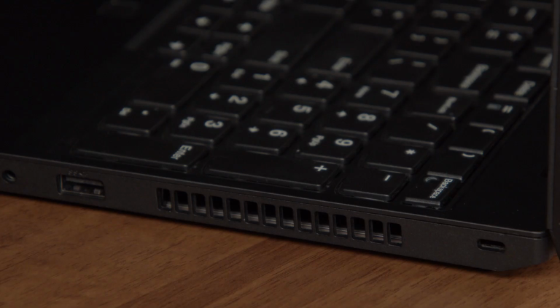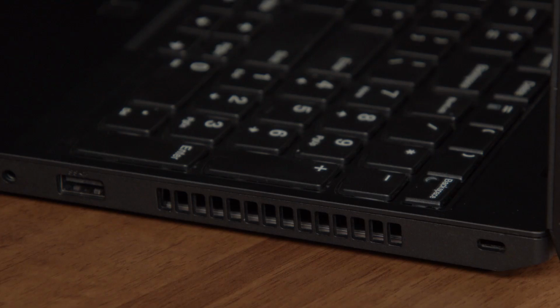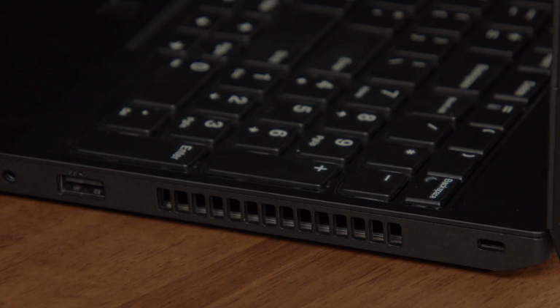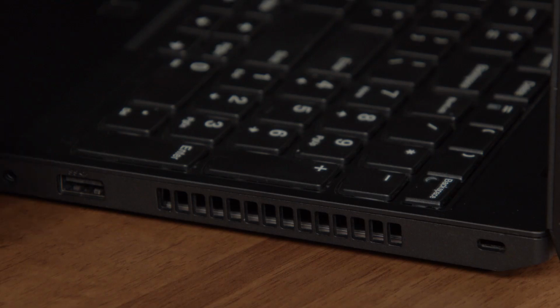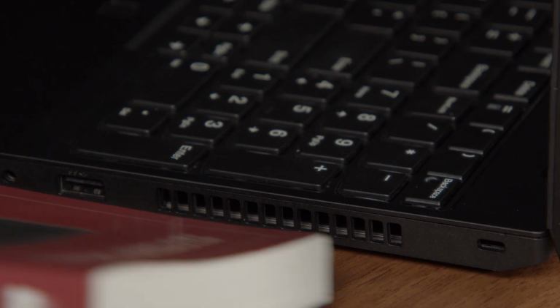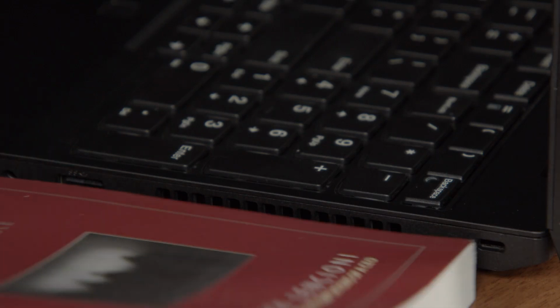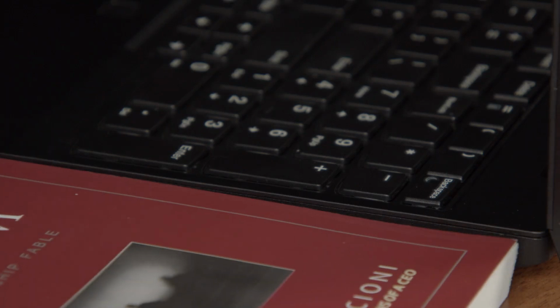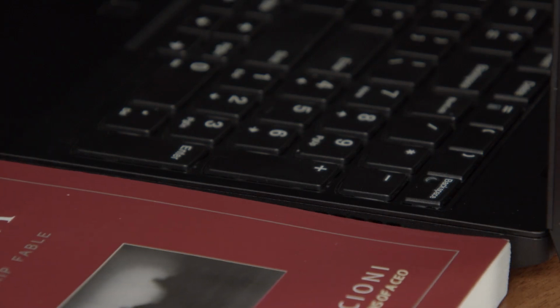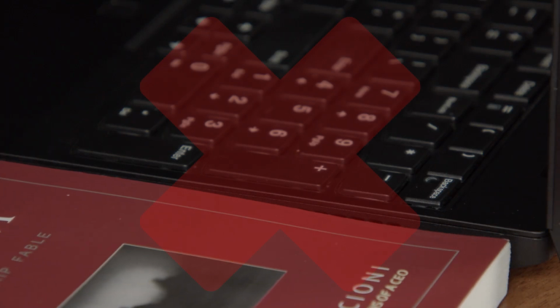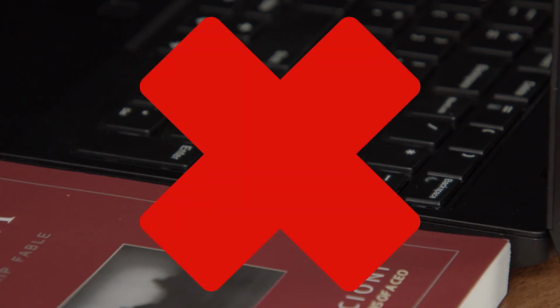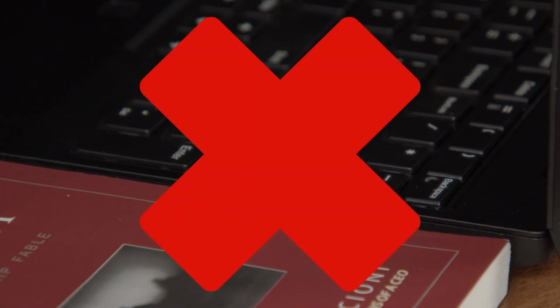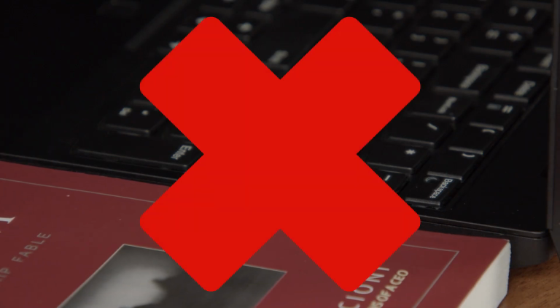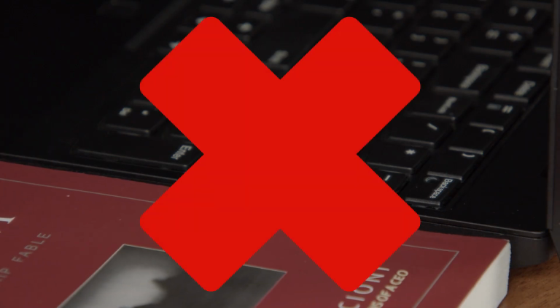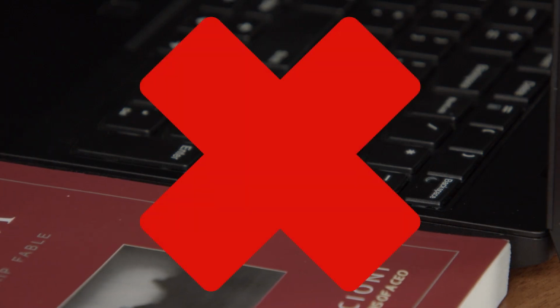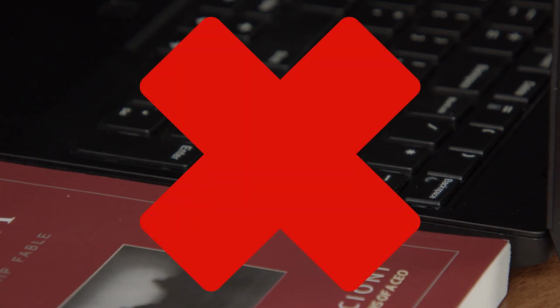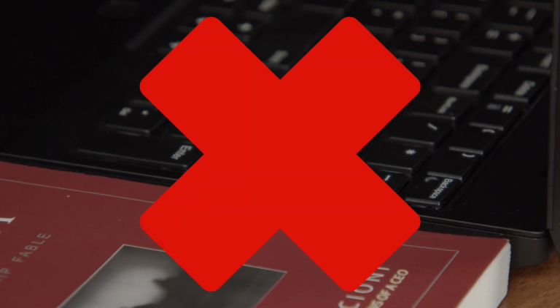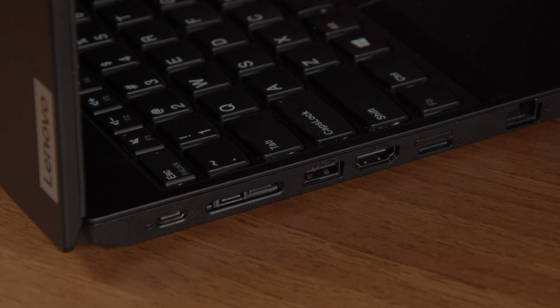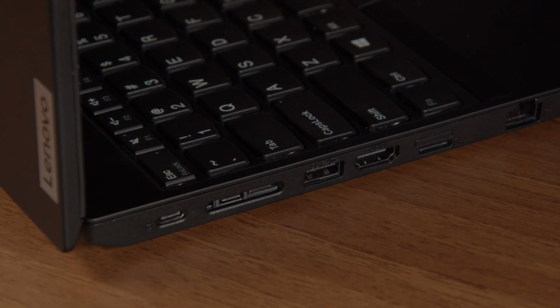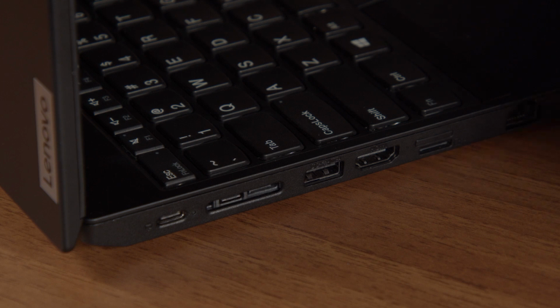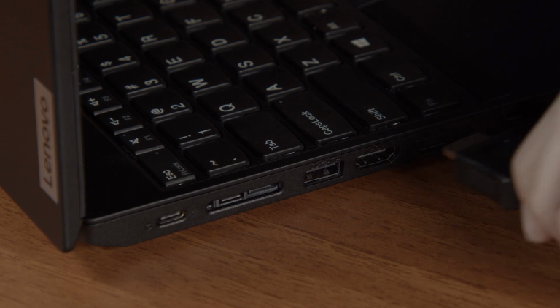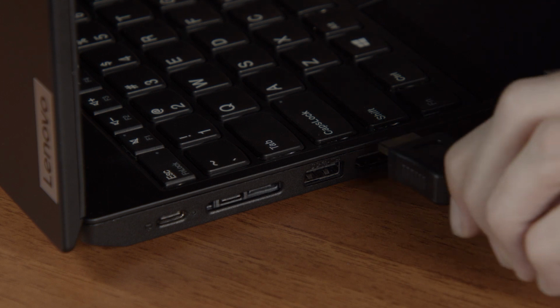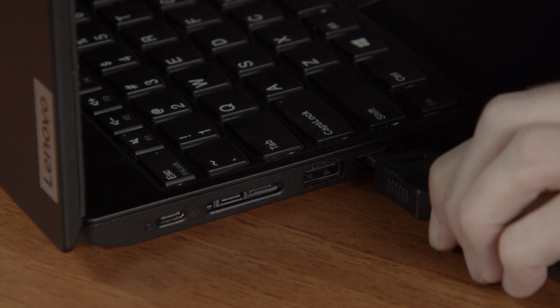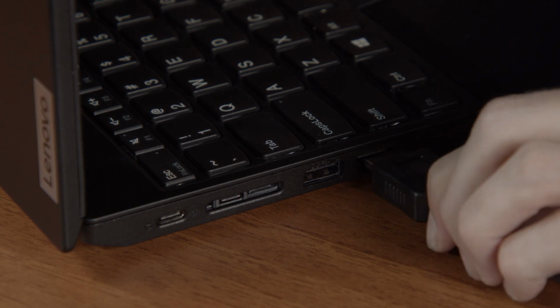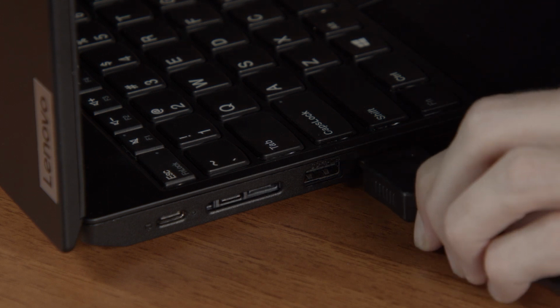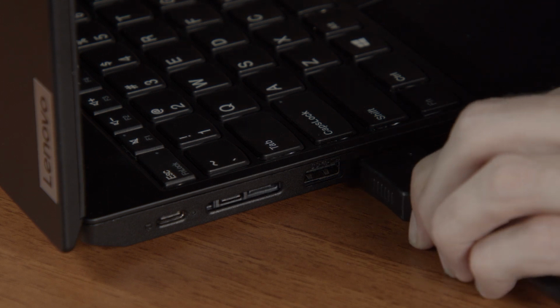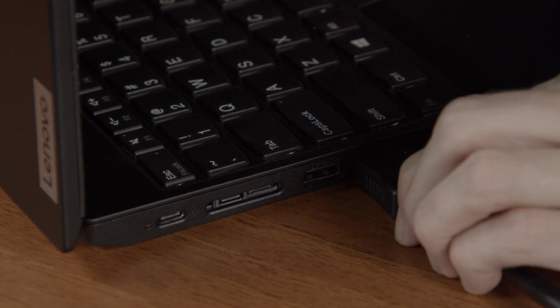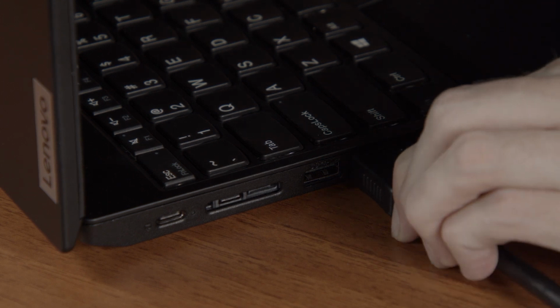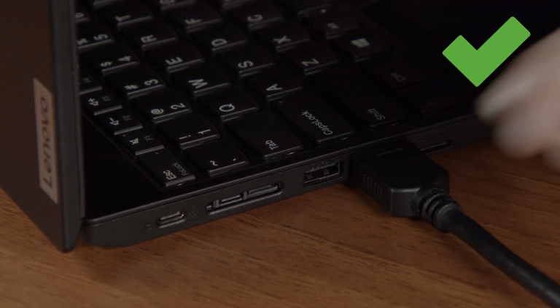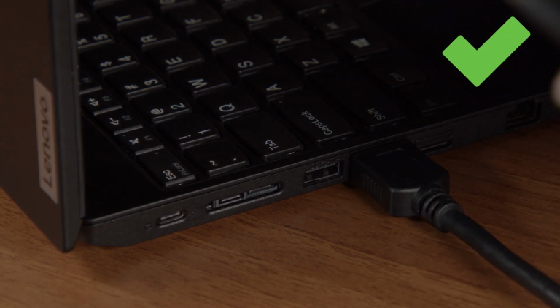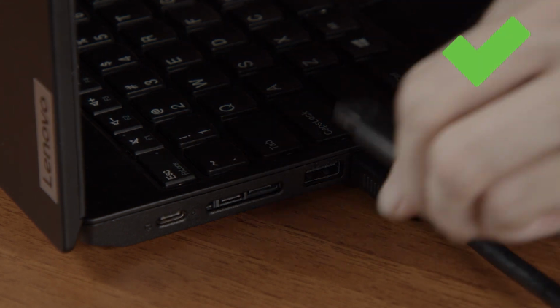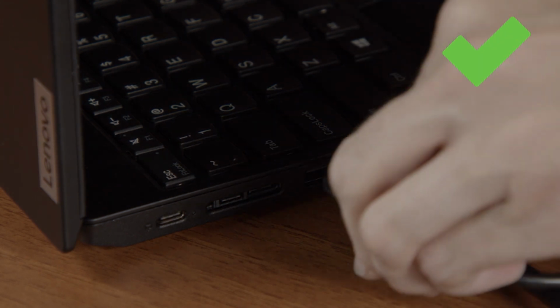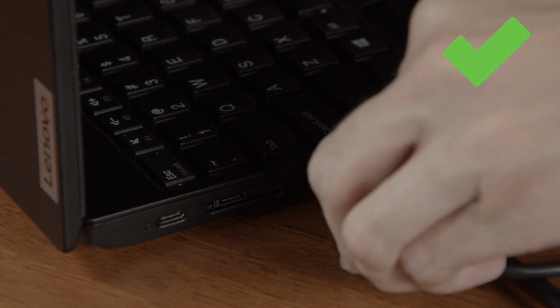Never block the ventilation slots or fans of your device when using it. Use care when plugging cables into your device so you don't damage the ports.